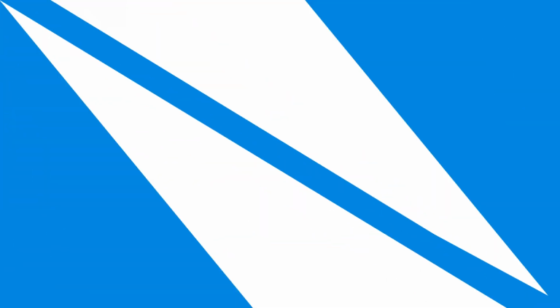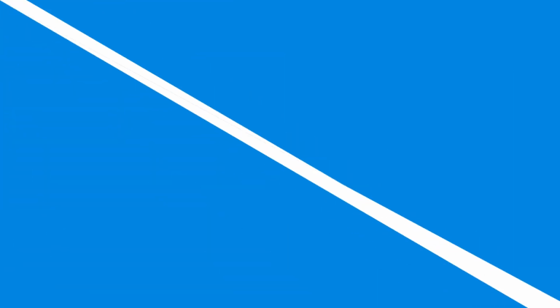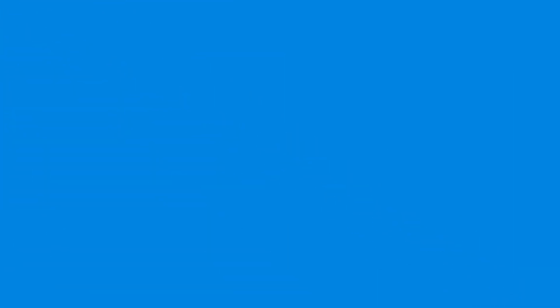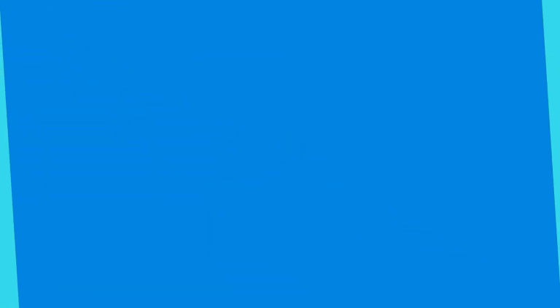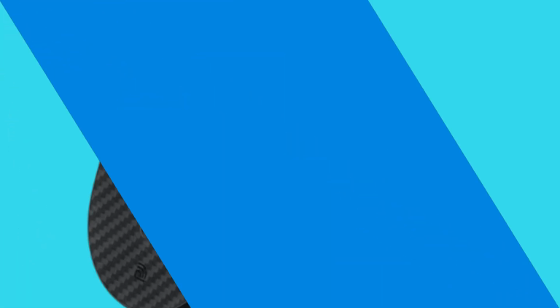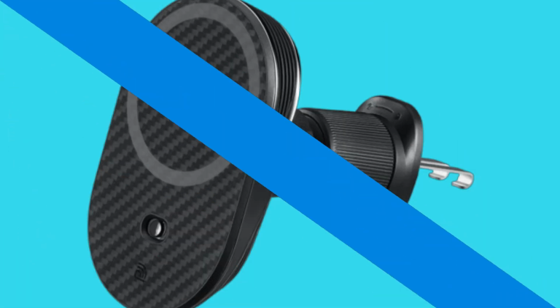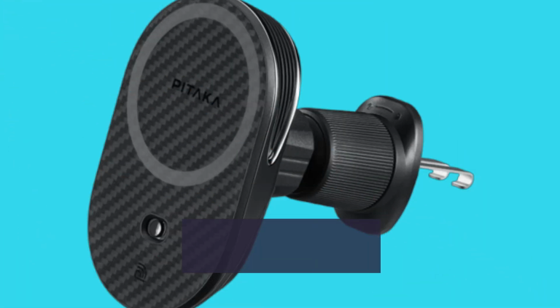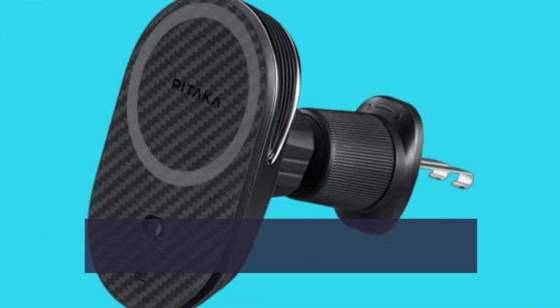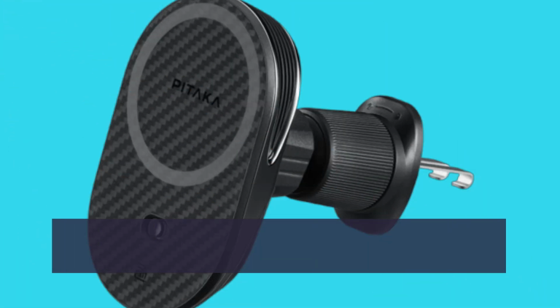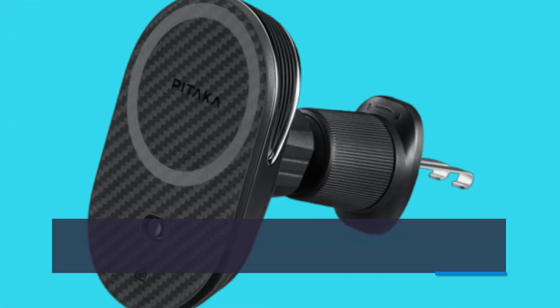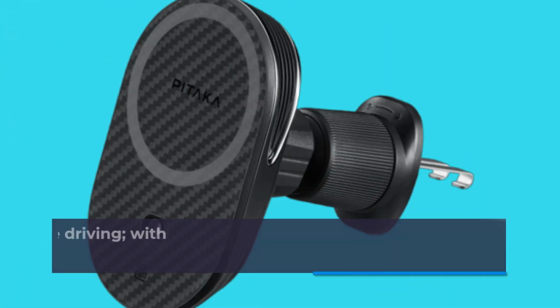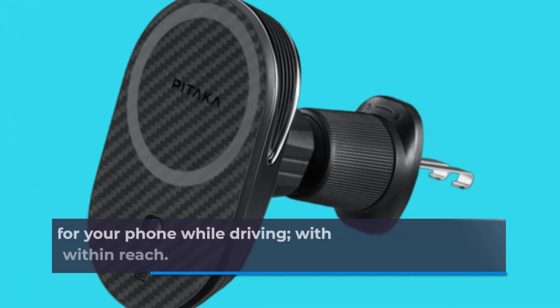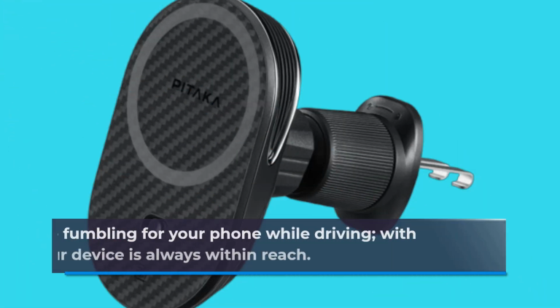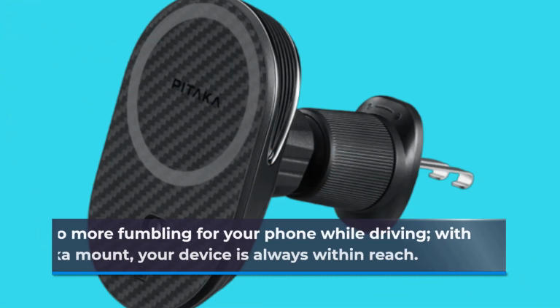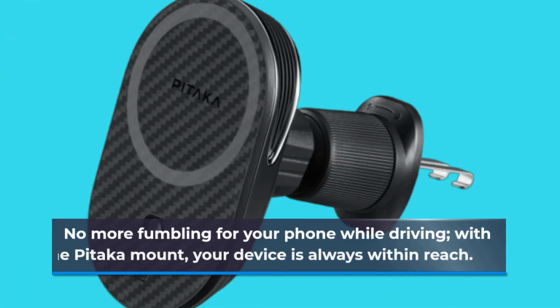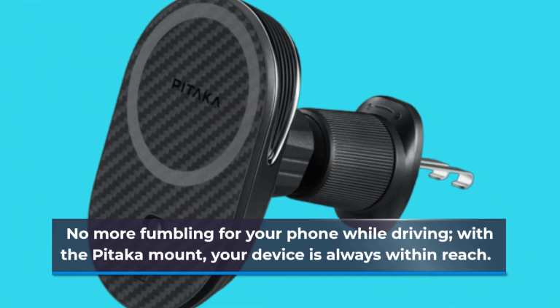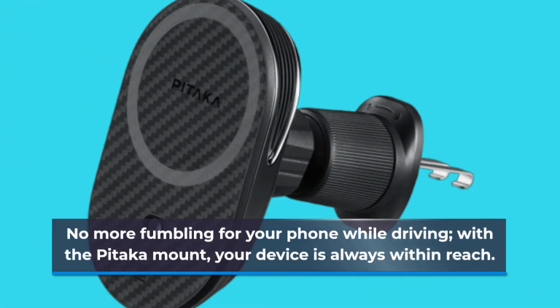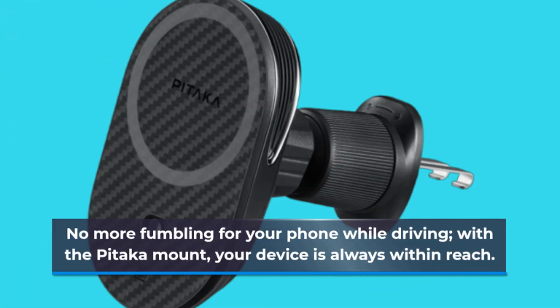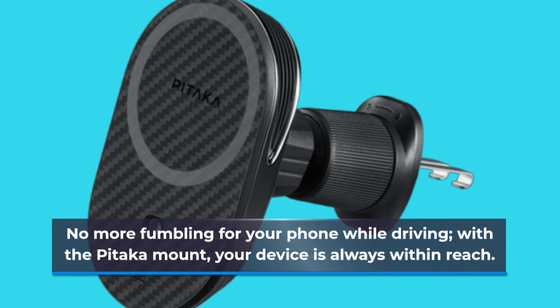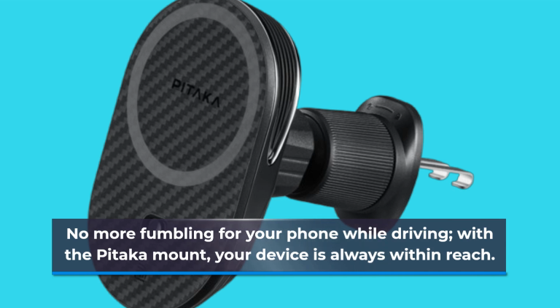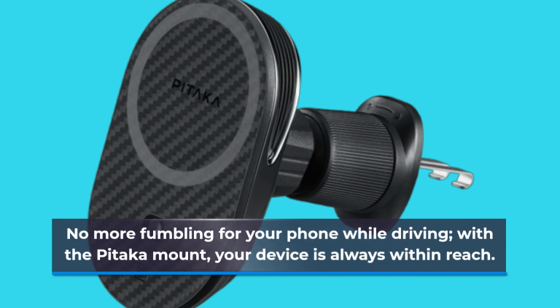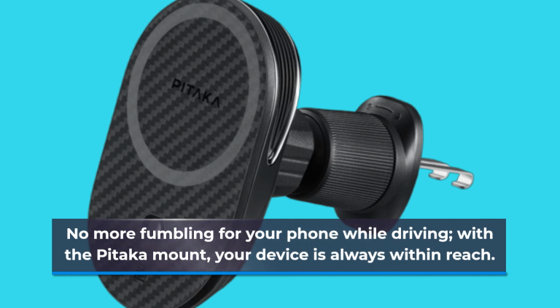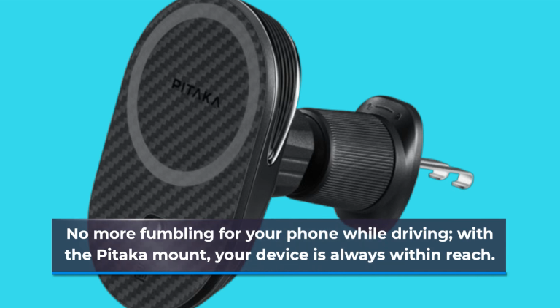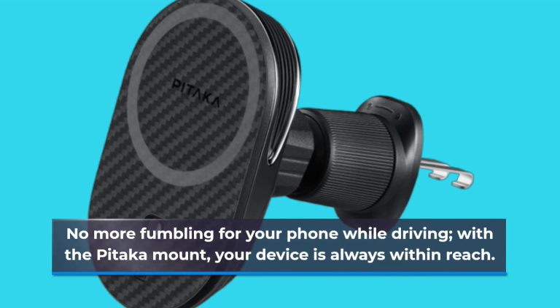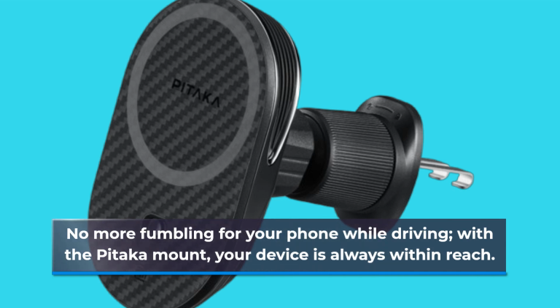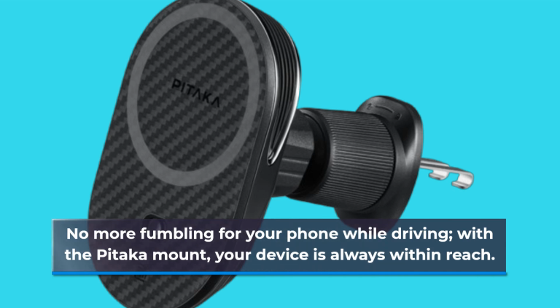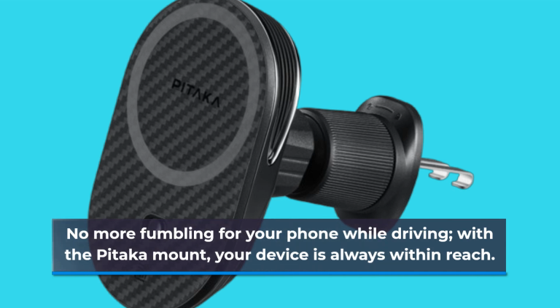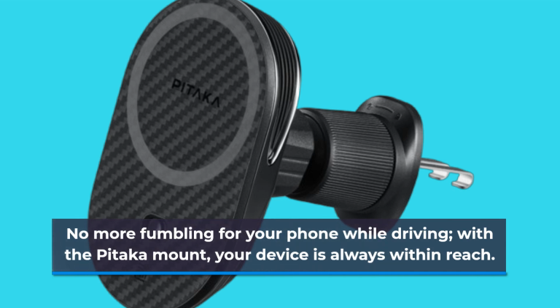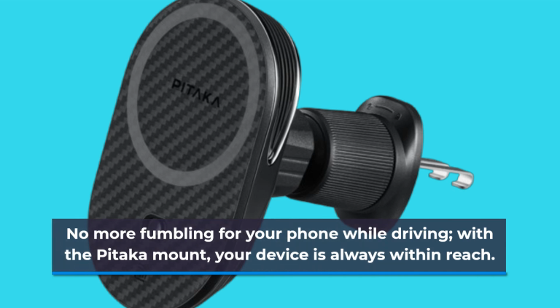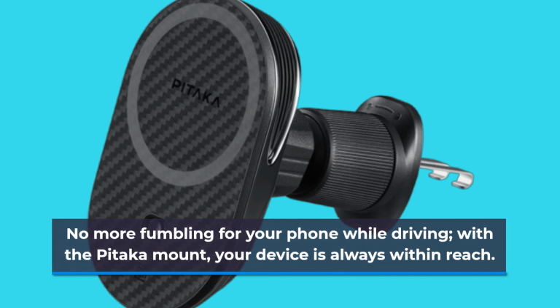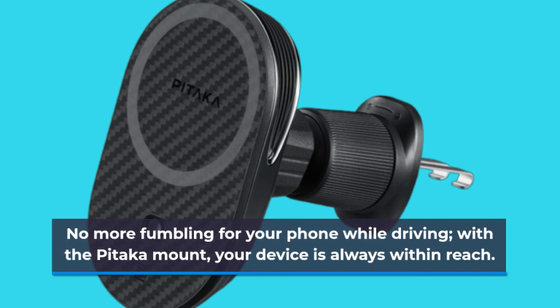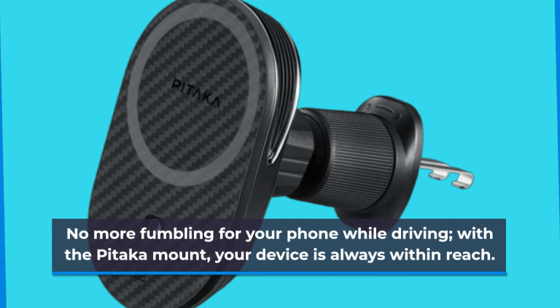No more fumbling for your phone while driving. With the Pataka mount, your device is always within reach.